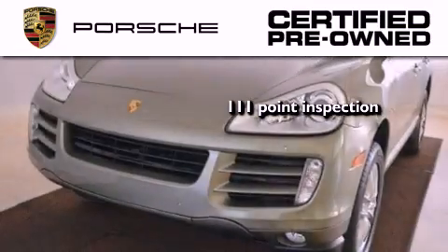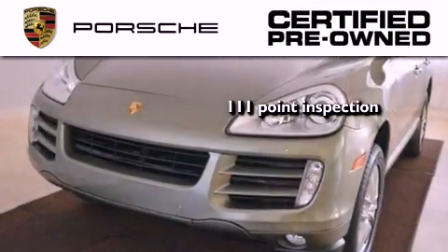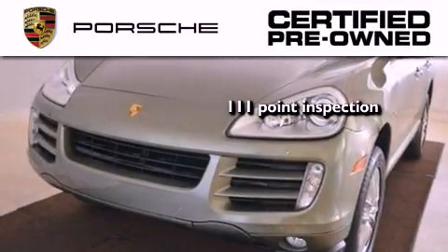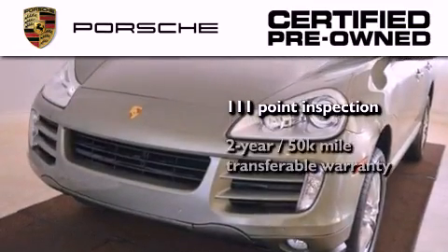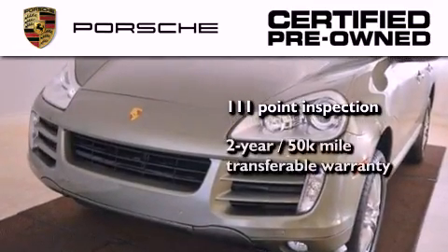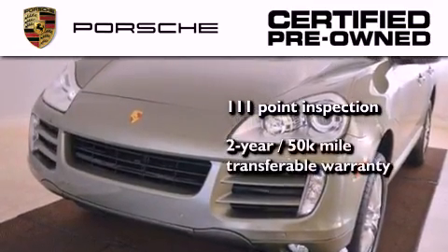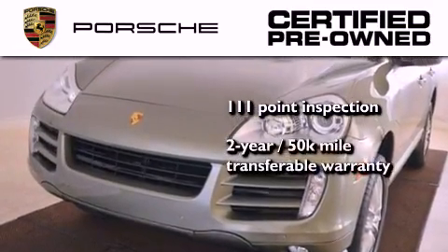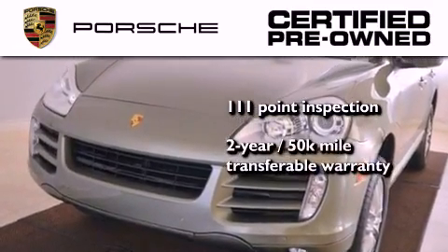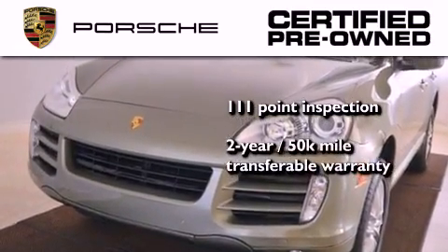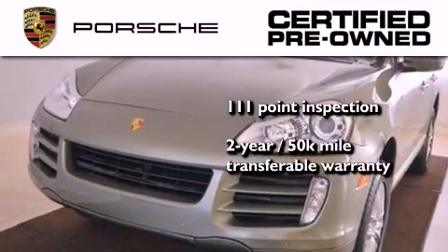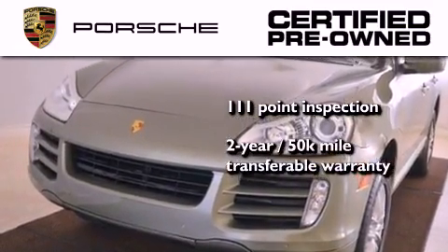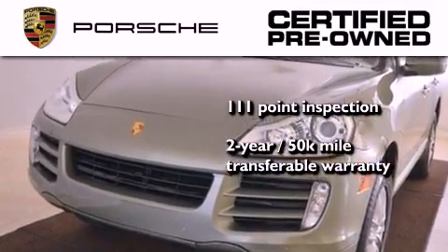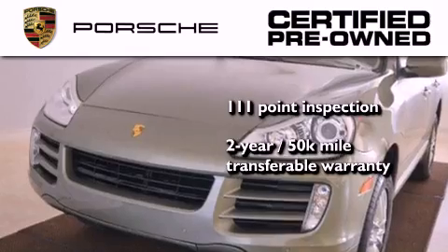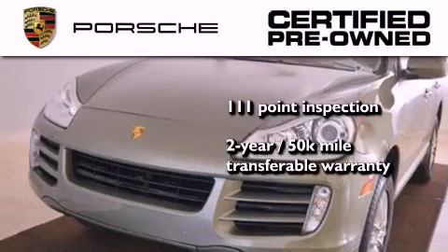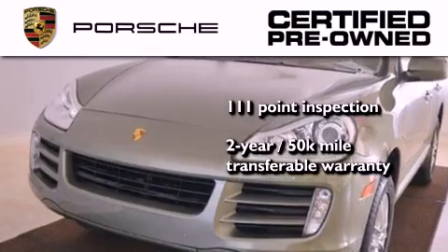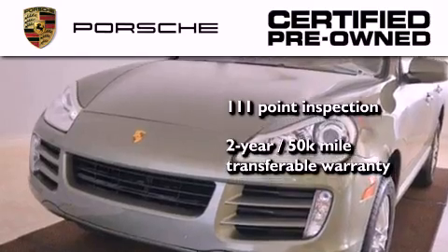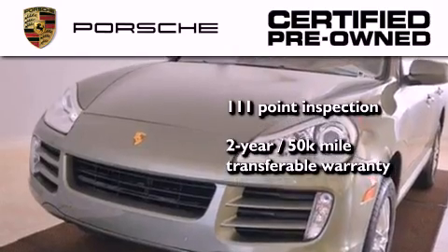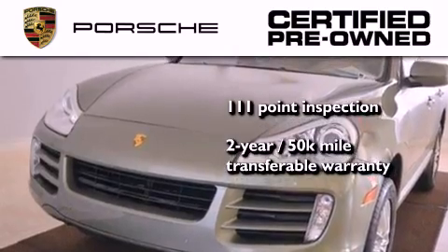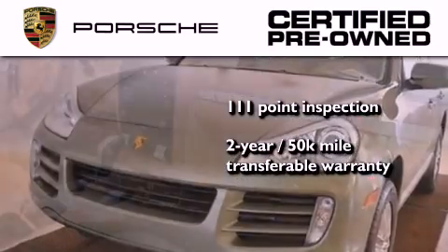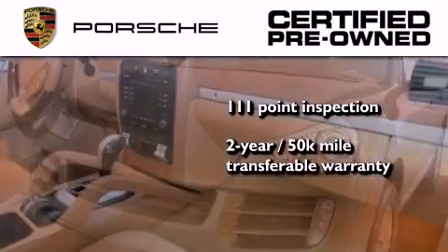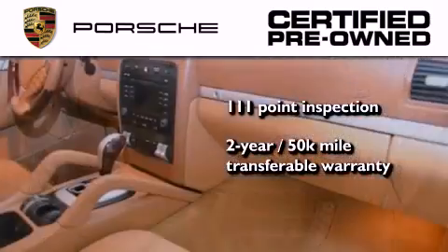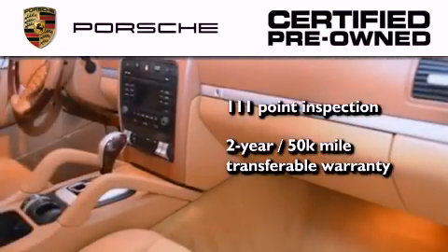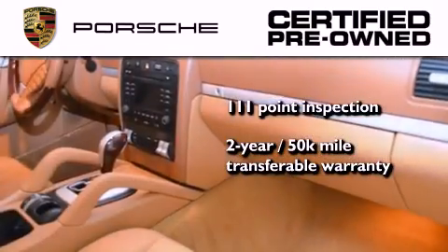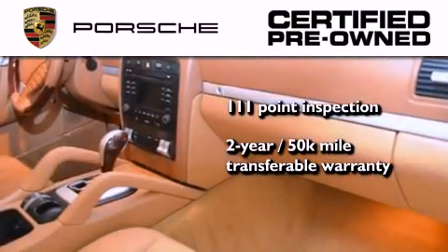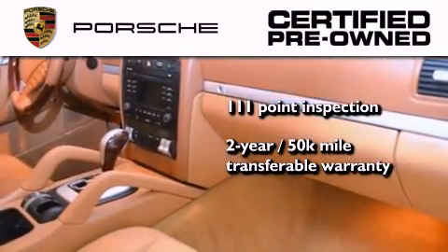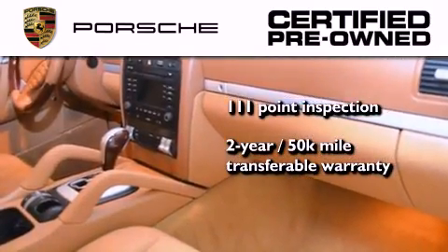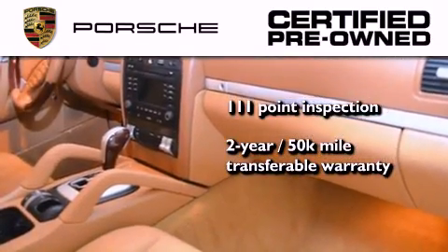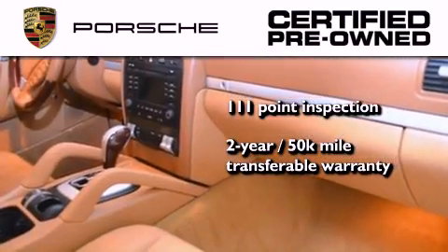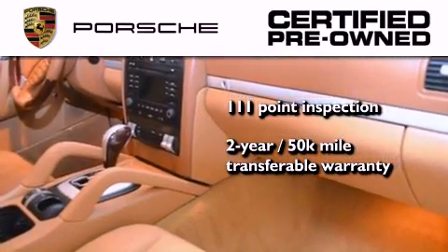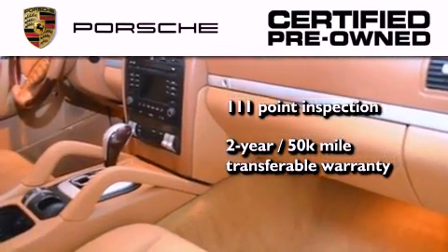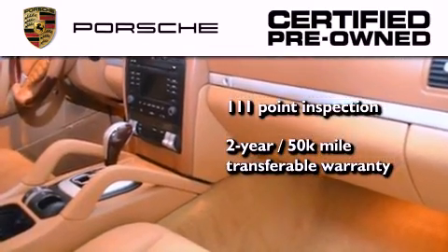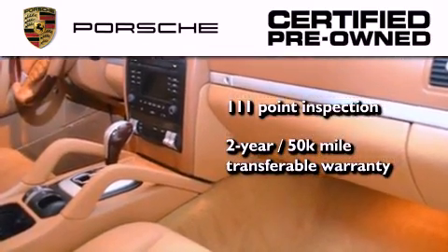Plus, it comes with a two-year, 50,000-mile transferable warranty with no deductible, so you can have a little peace of mind.